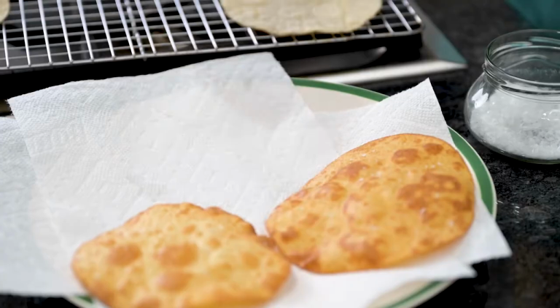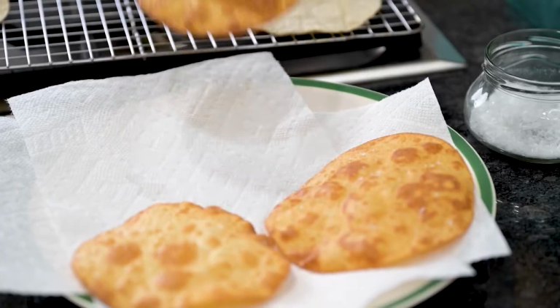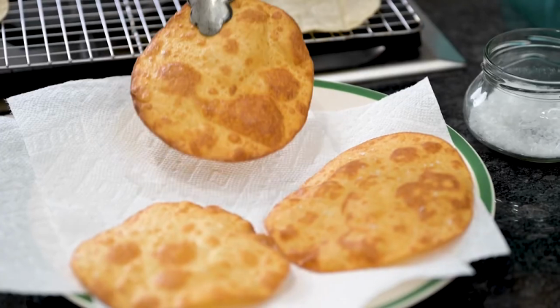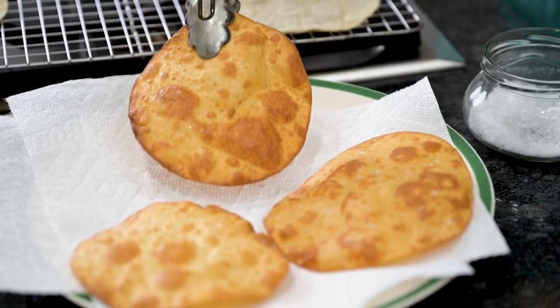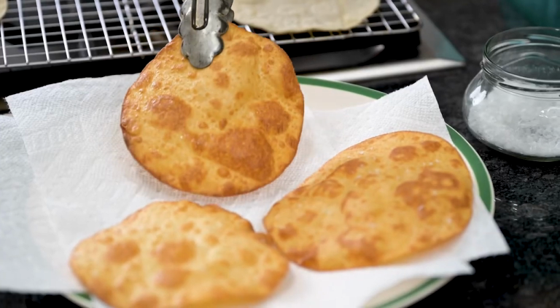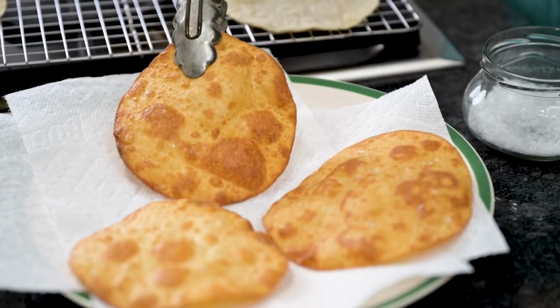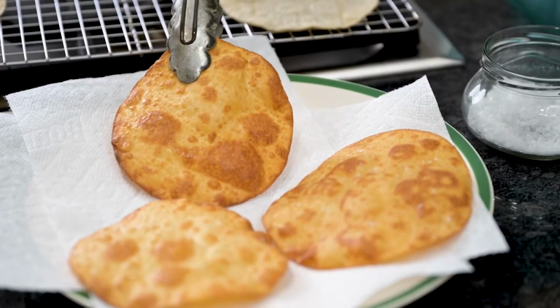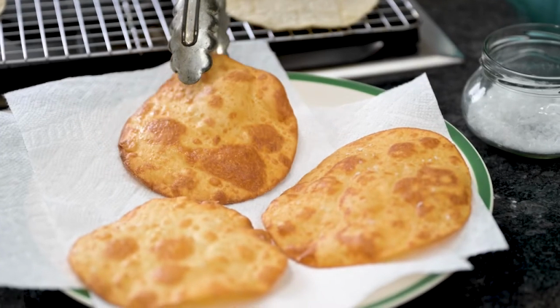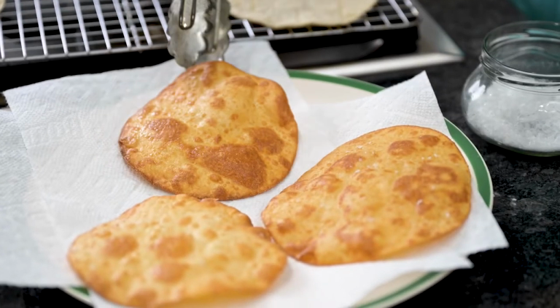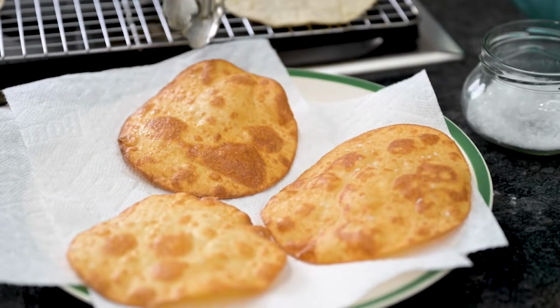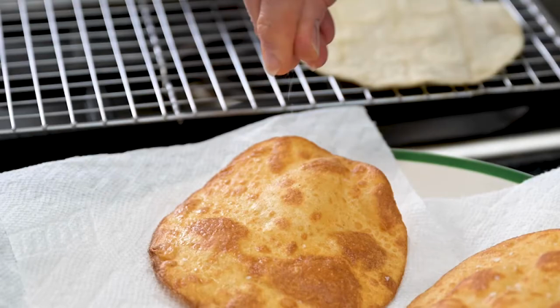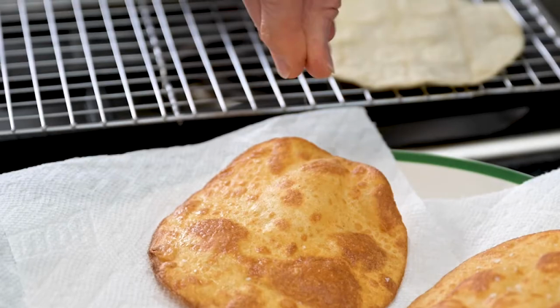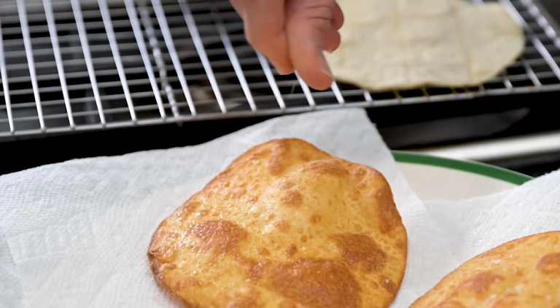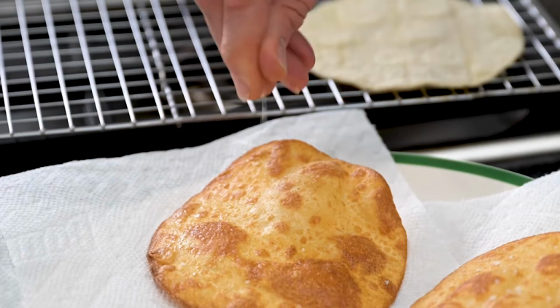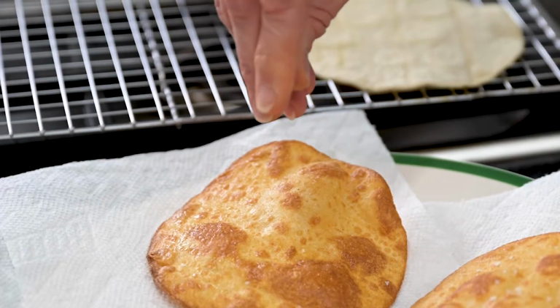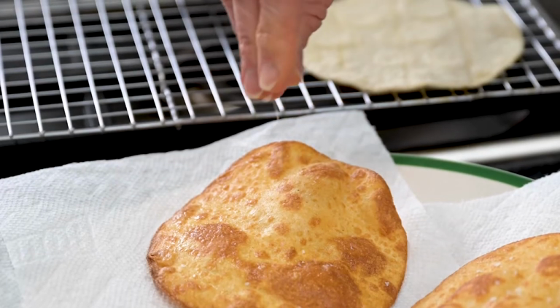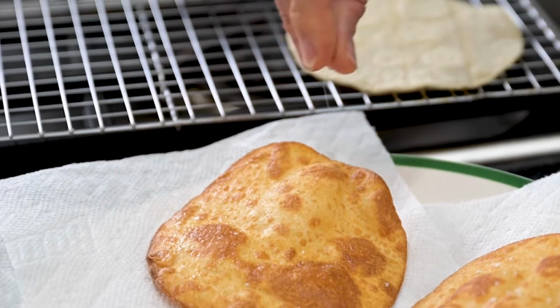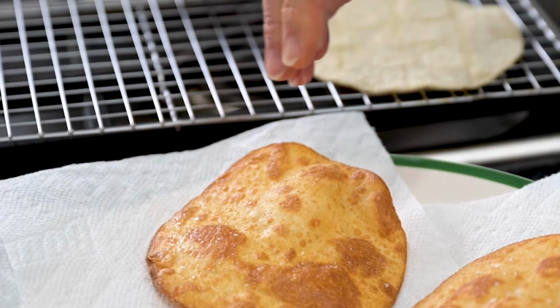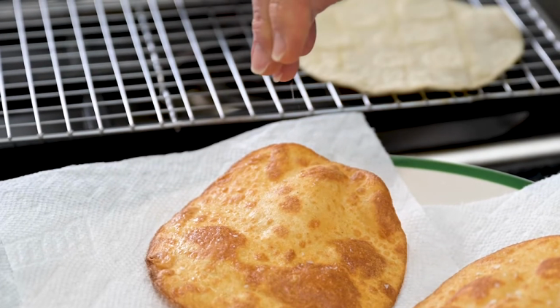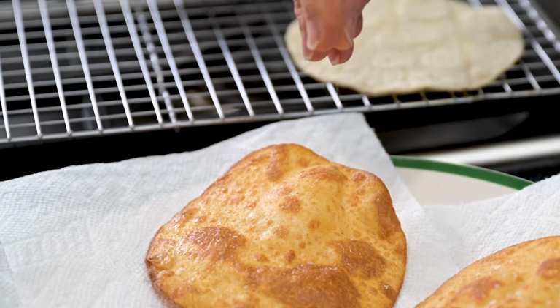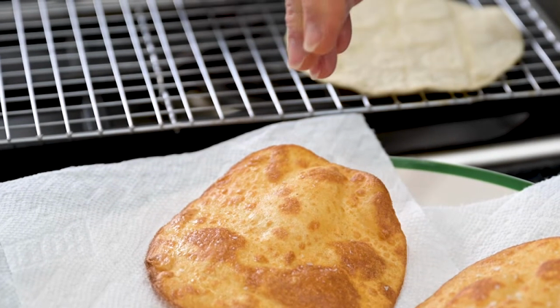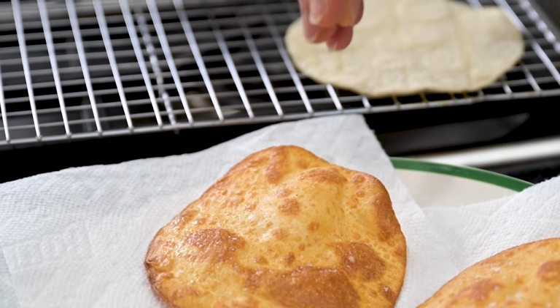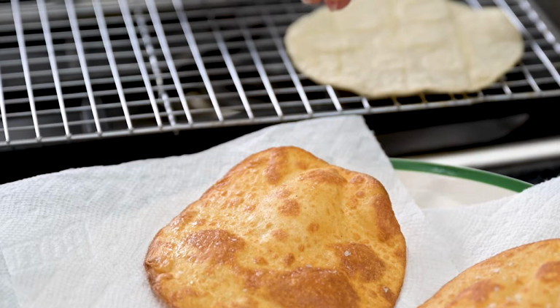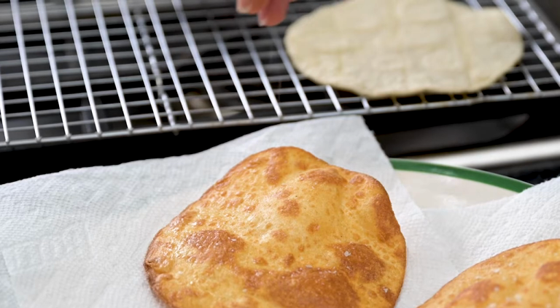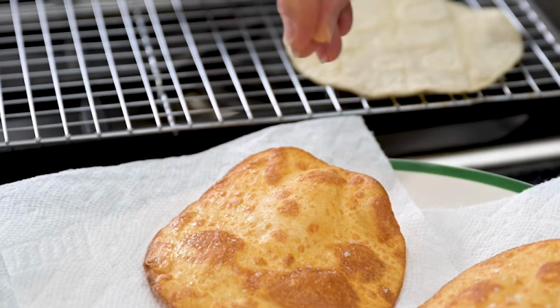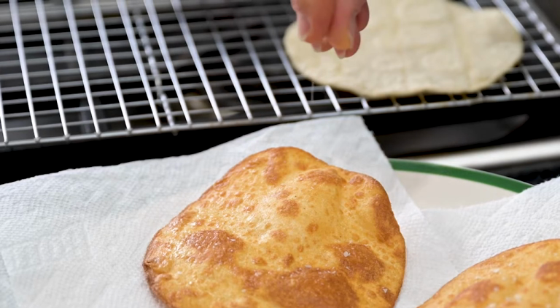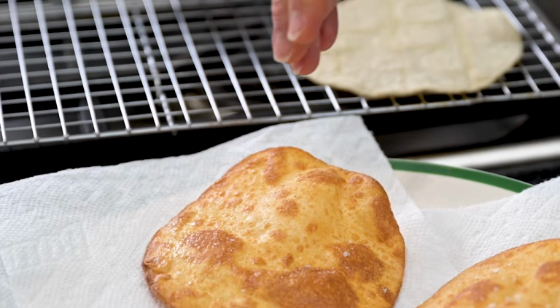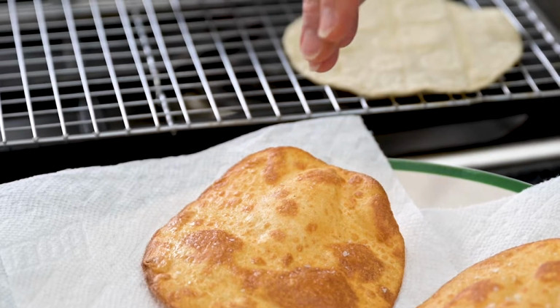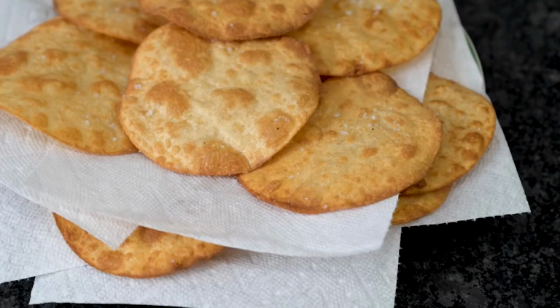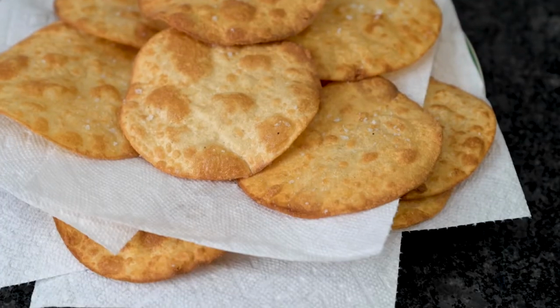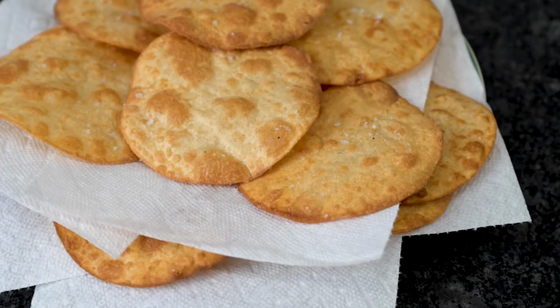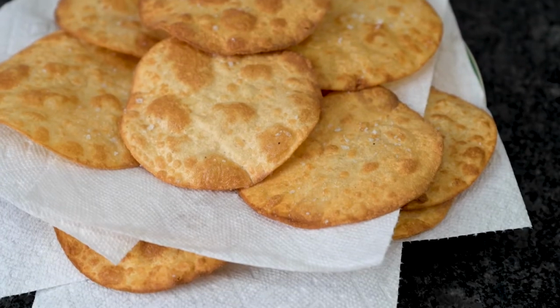At this point, I like to sprinkle with a little bit of sea salt for added flavor.